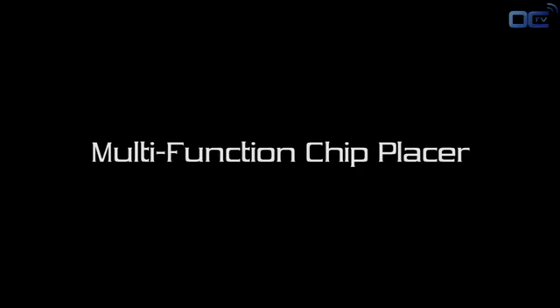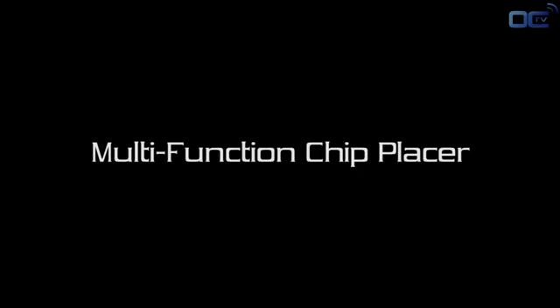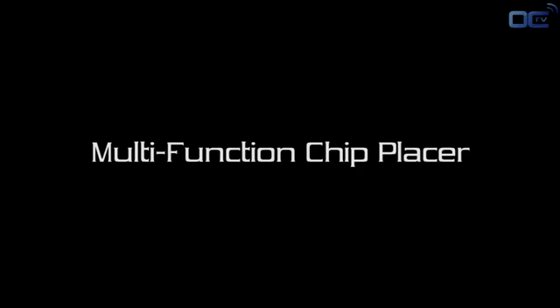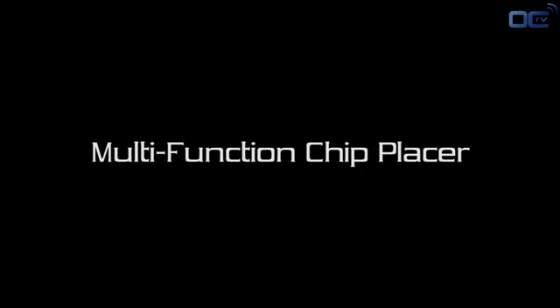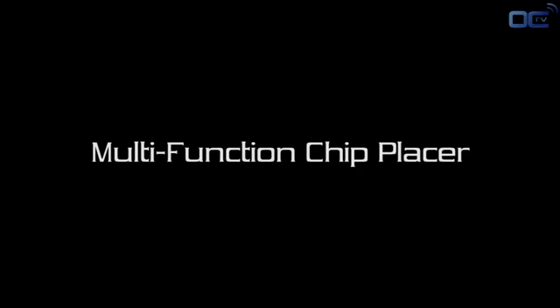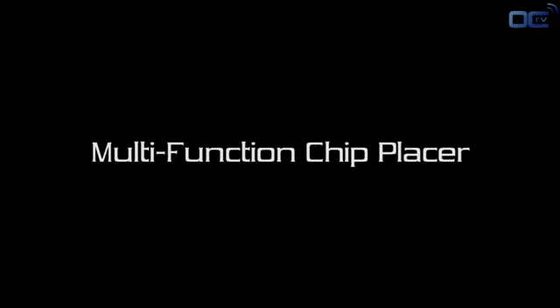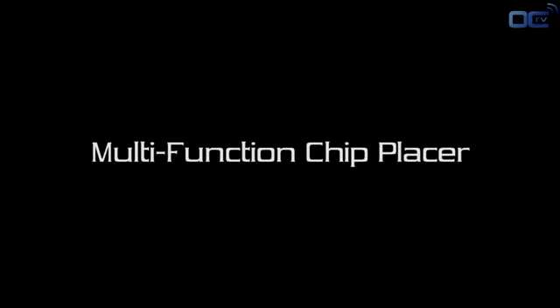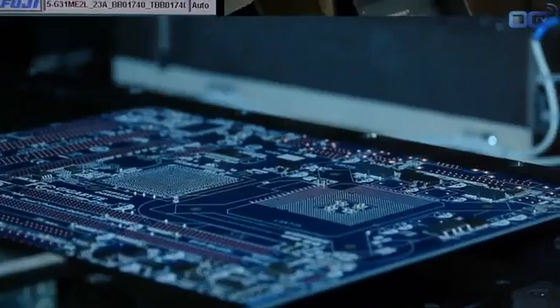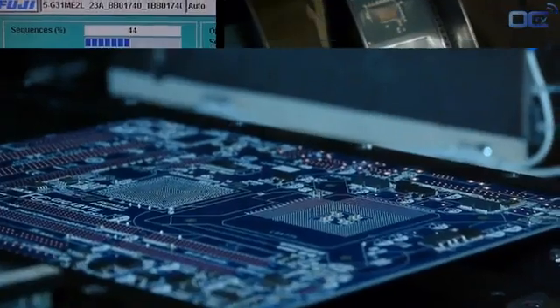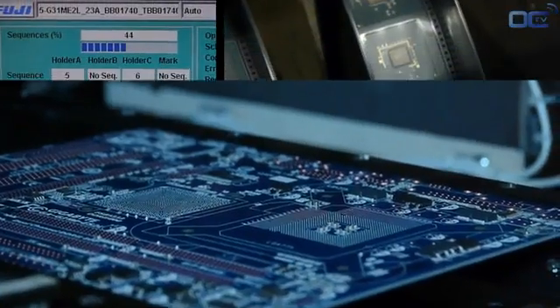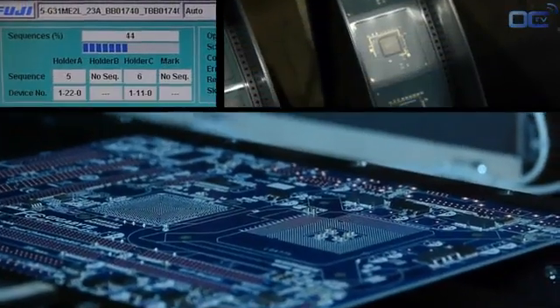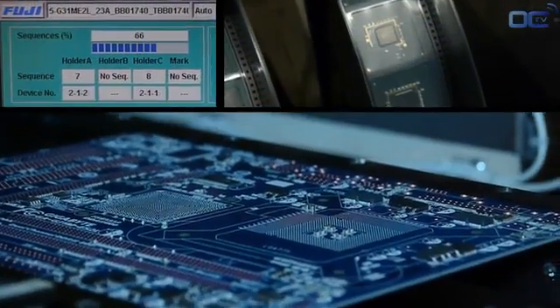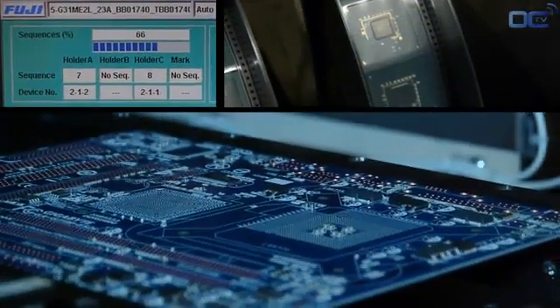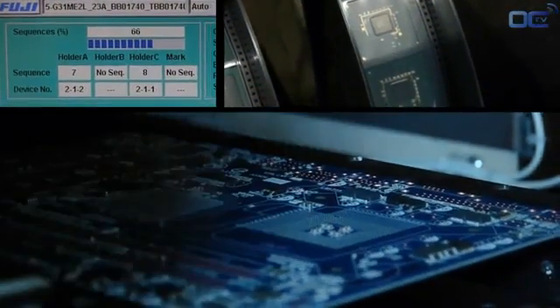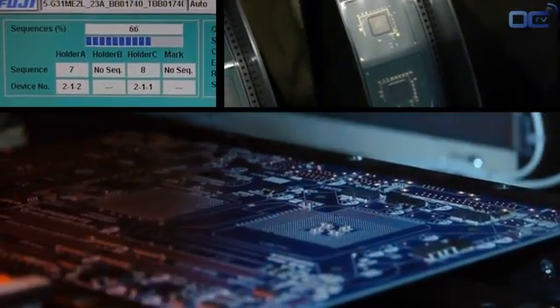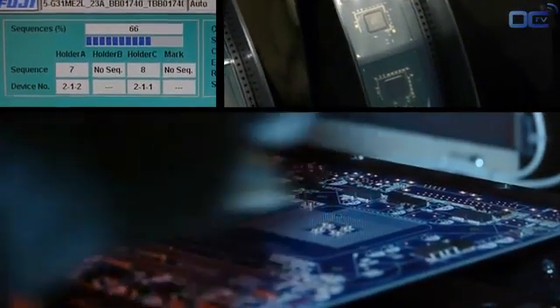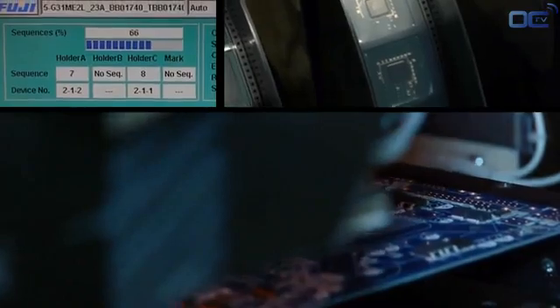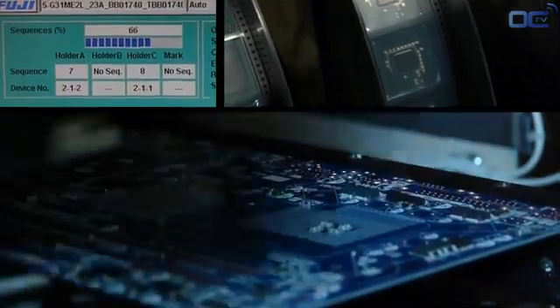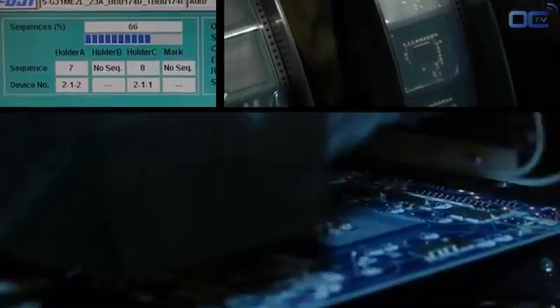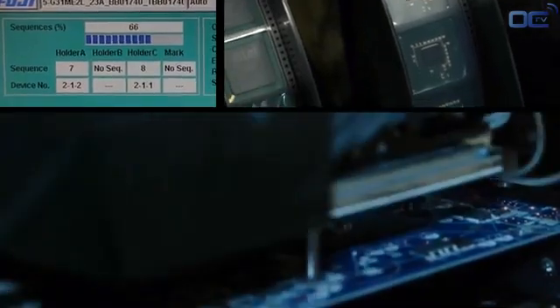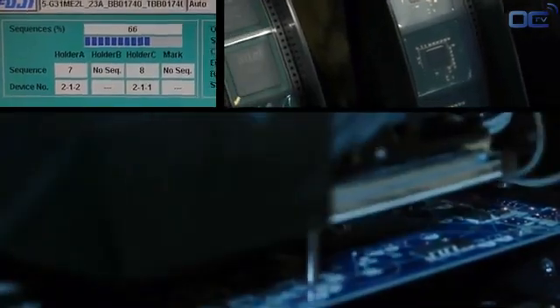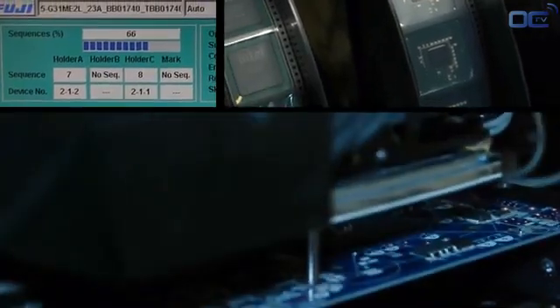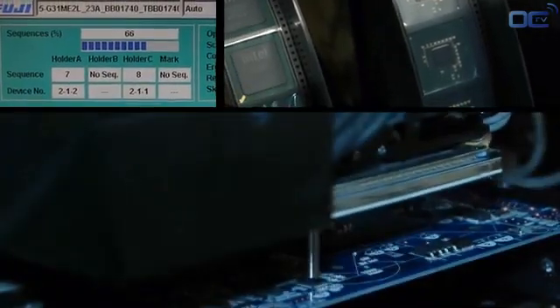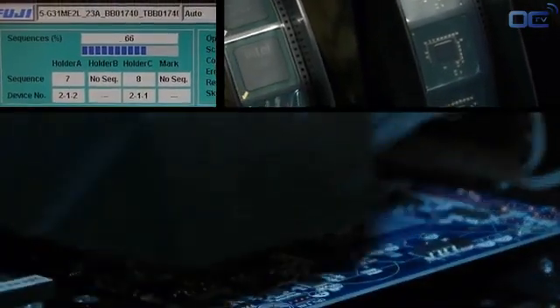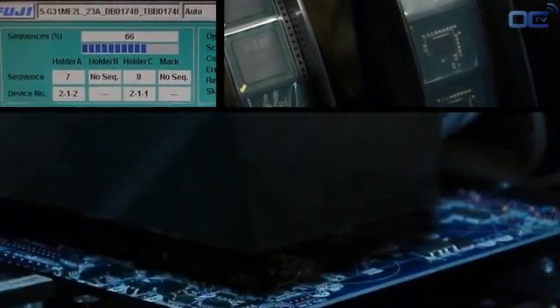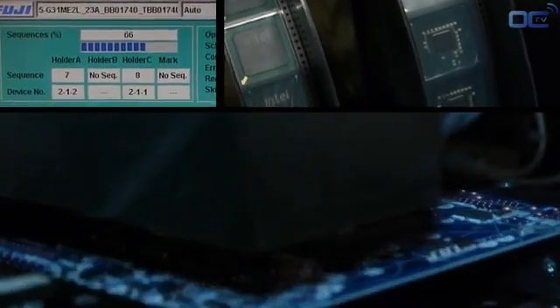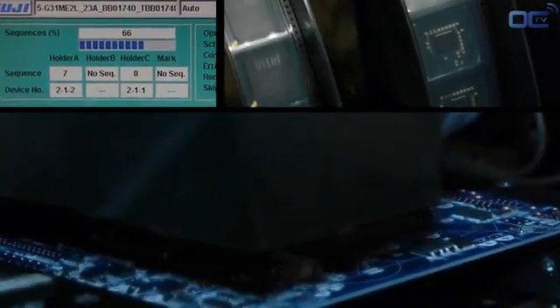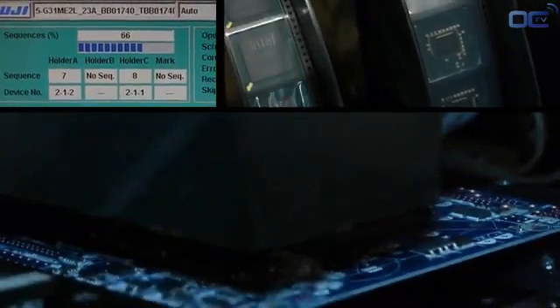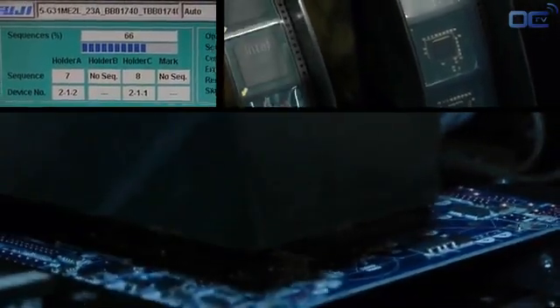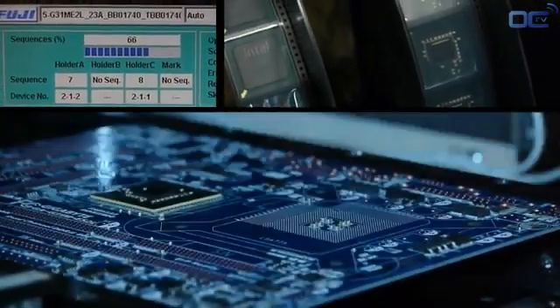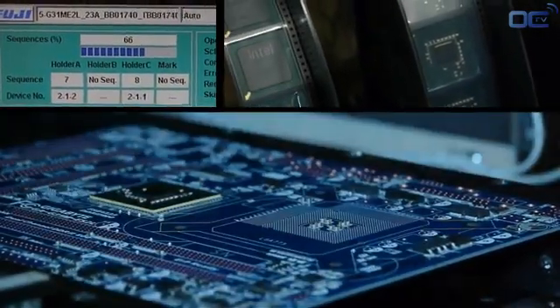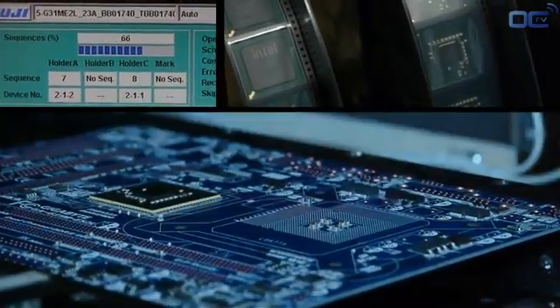After all the small components, it's time to put on the motherboard the chipset and the chips that will make your board work, as well as the CPU socket.